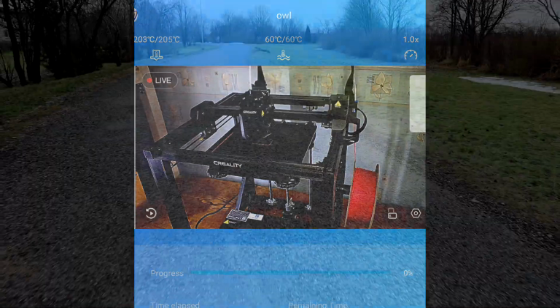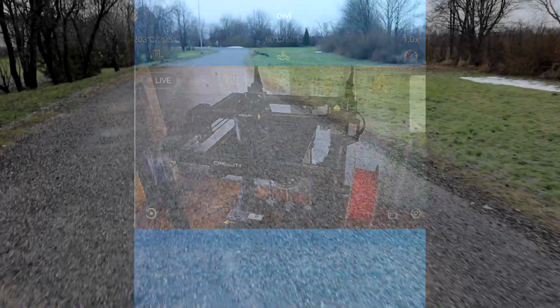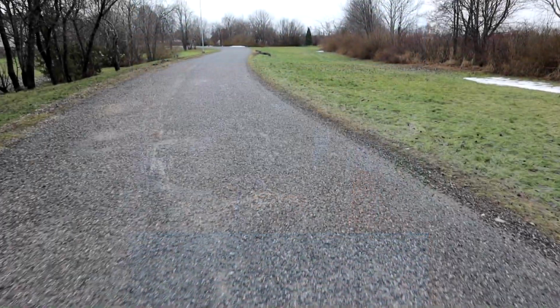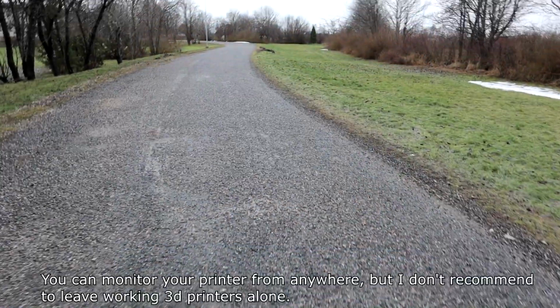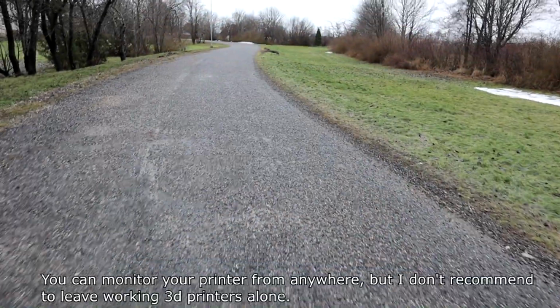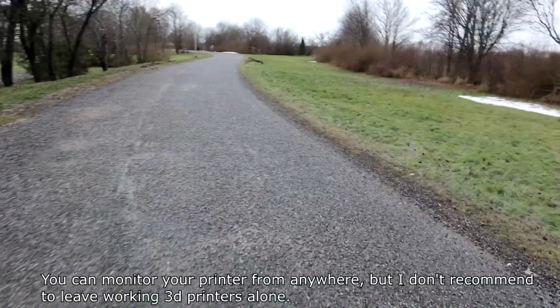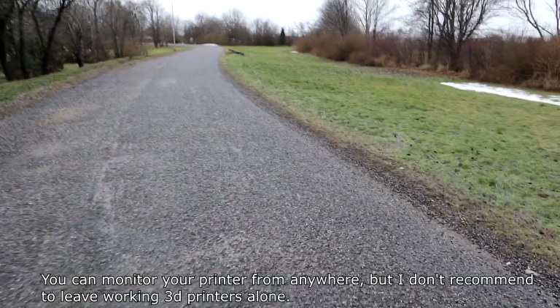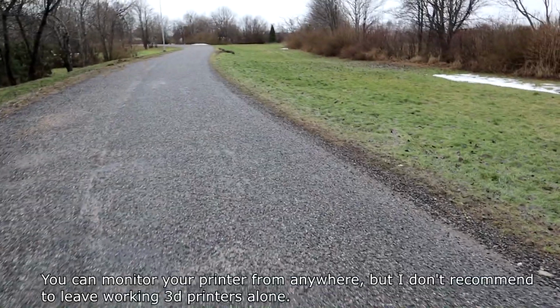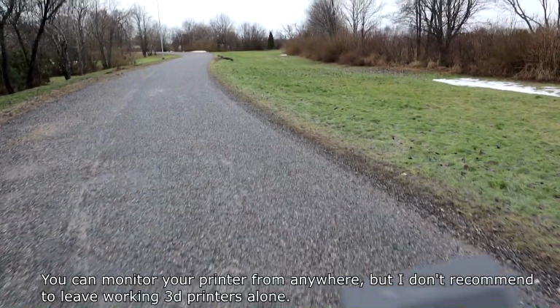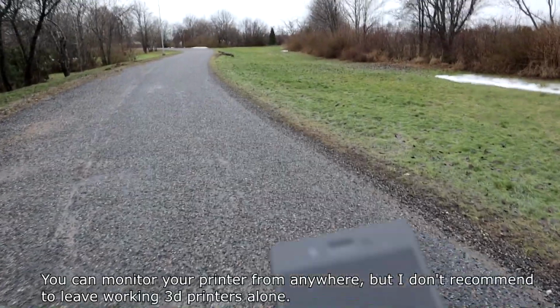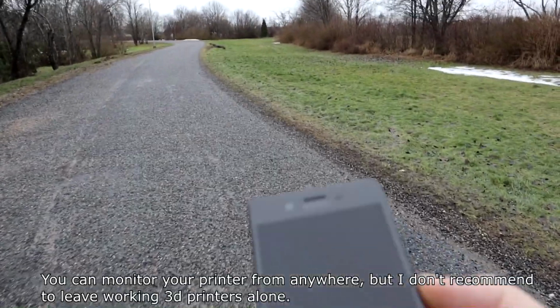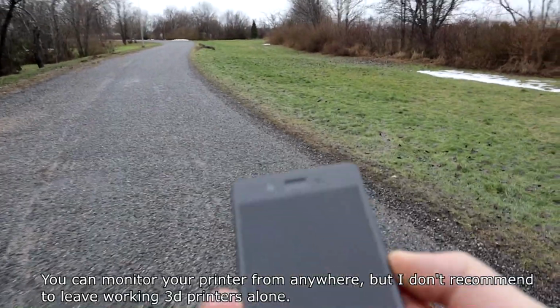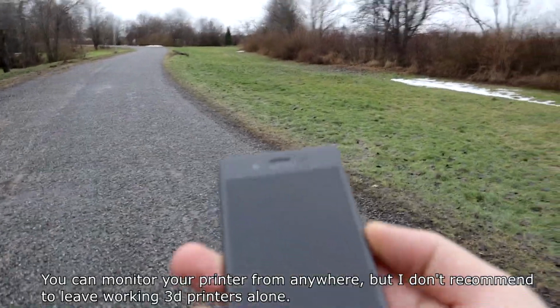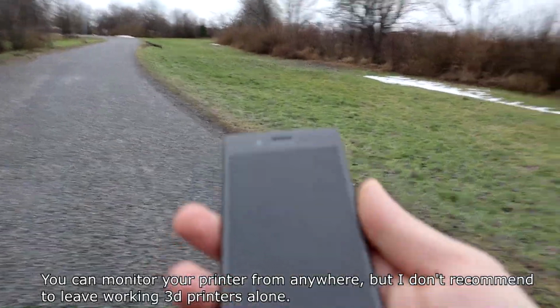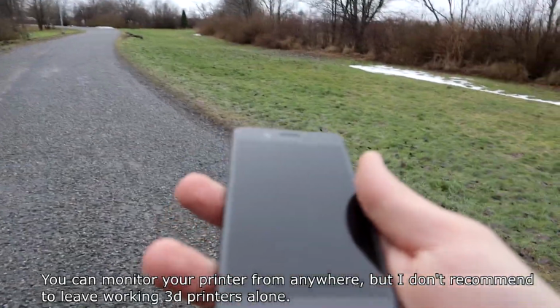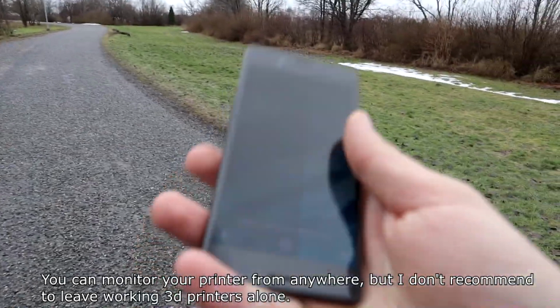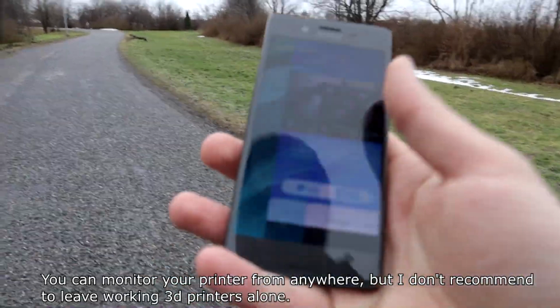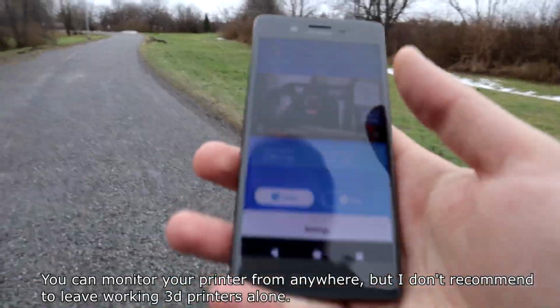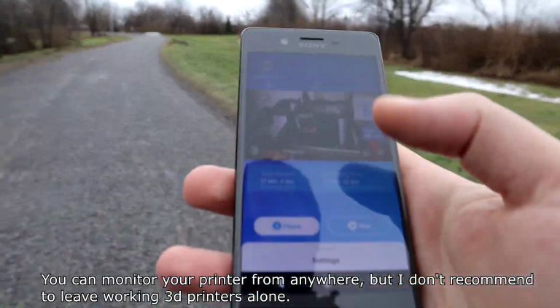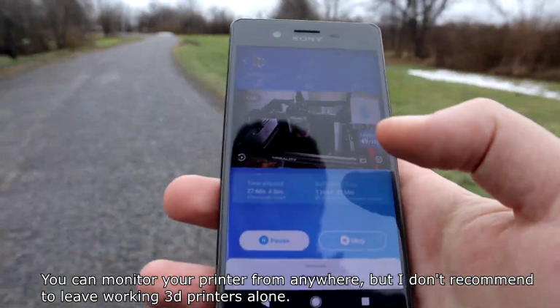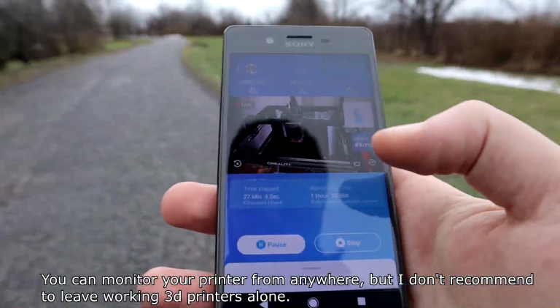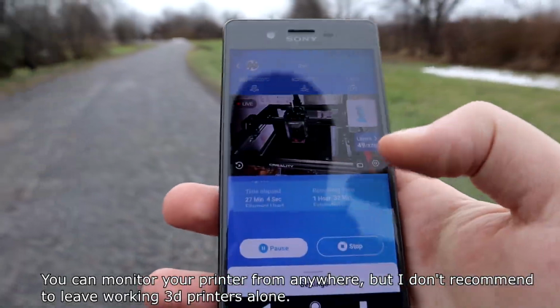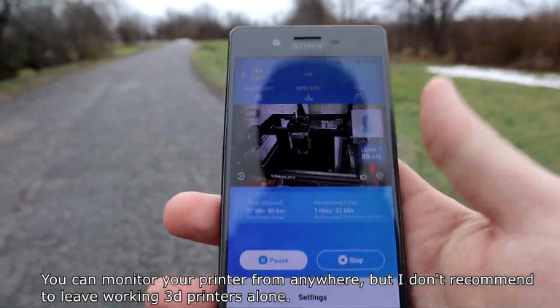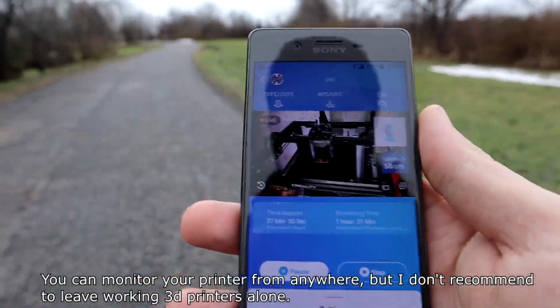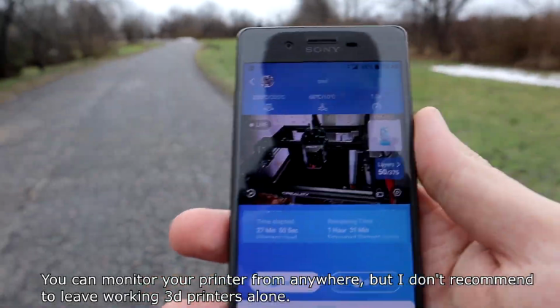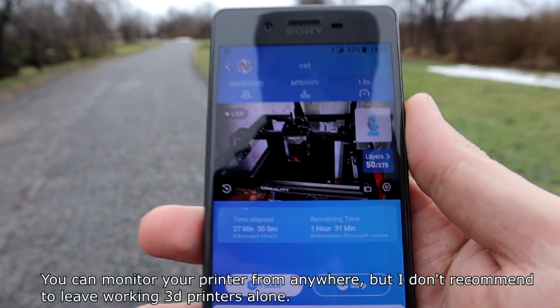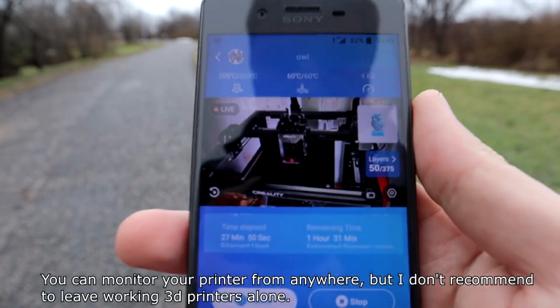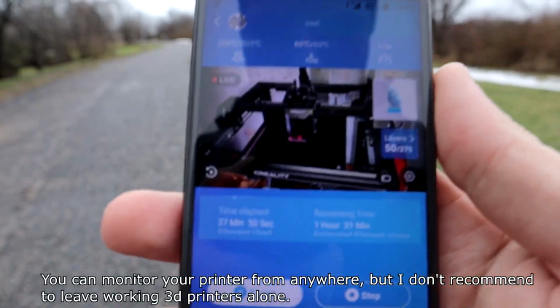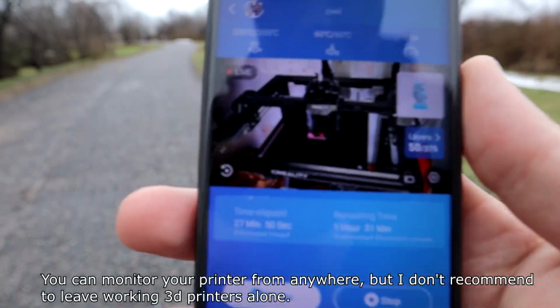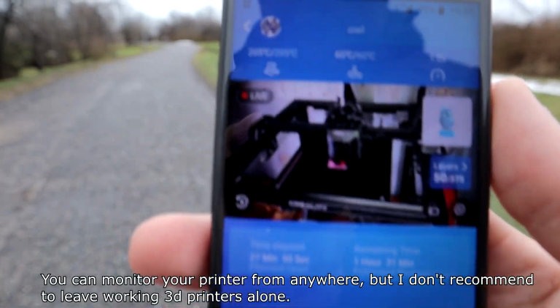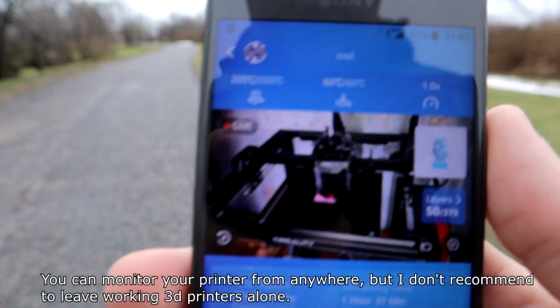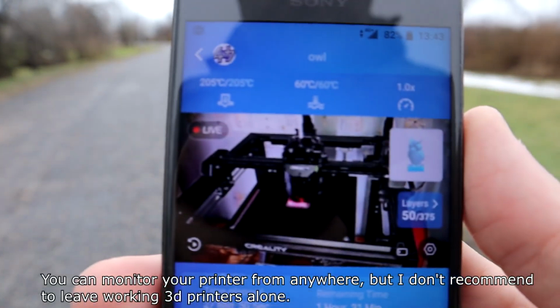You can monitor your printer from anywhere, but I don't recommend leaving a working 3D printer alone.